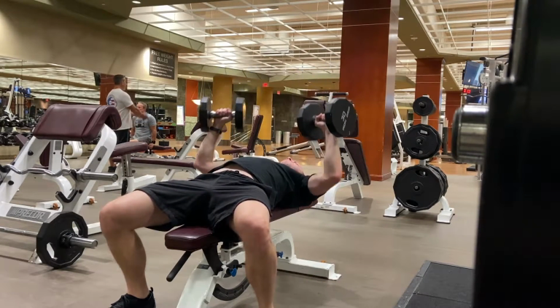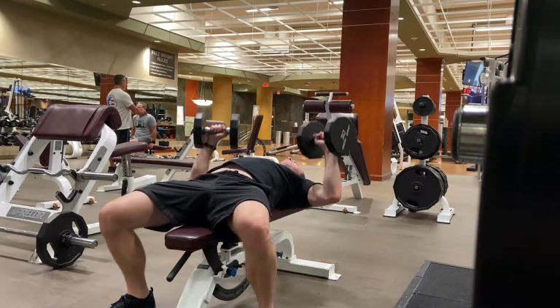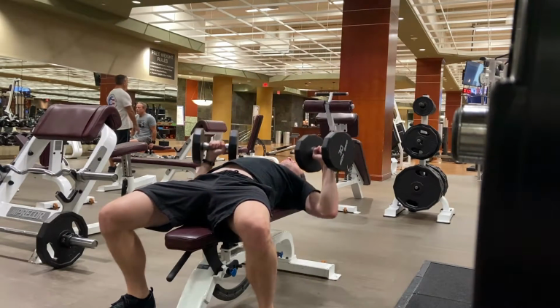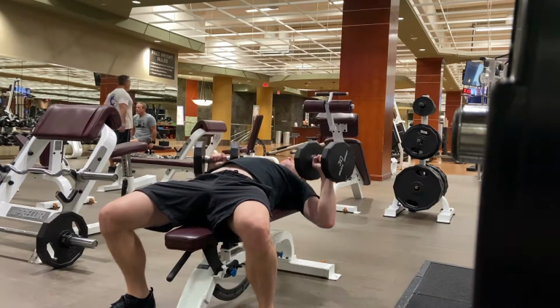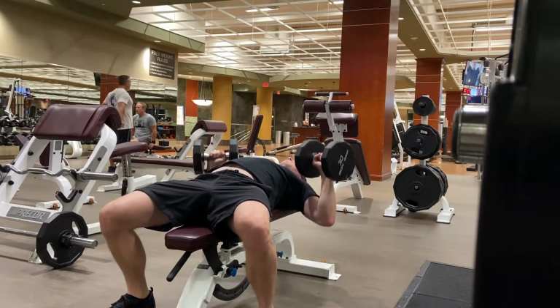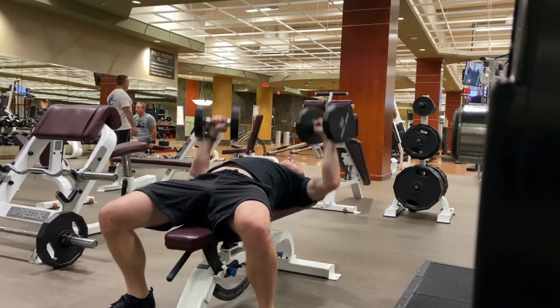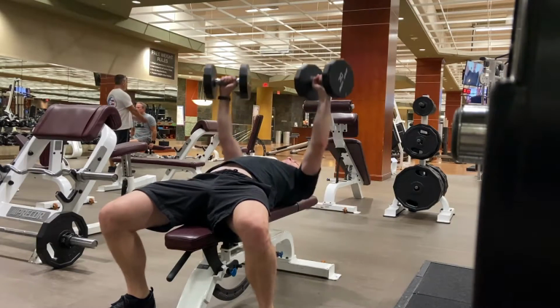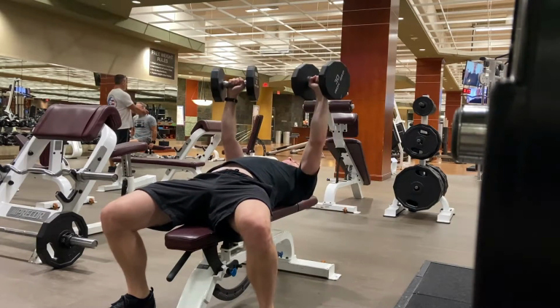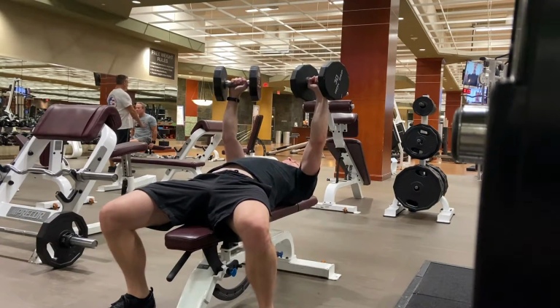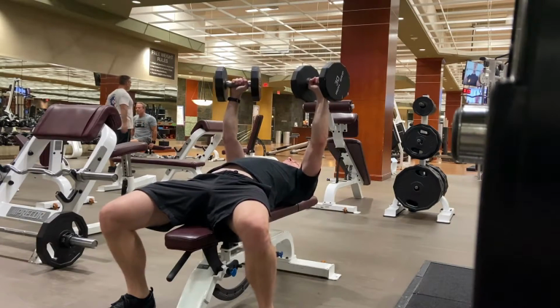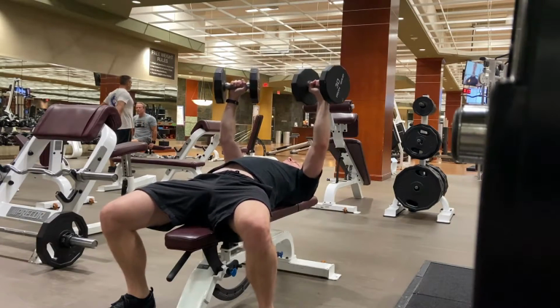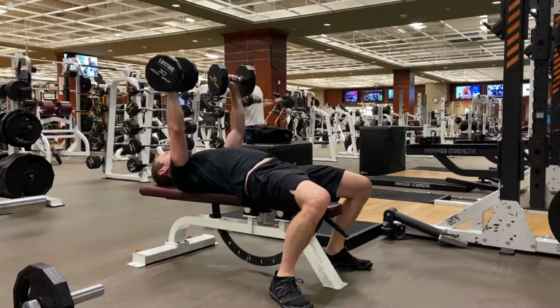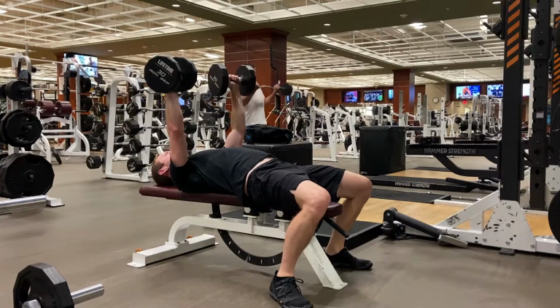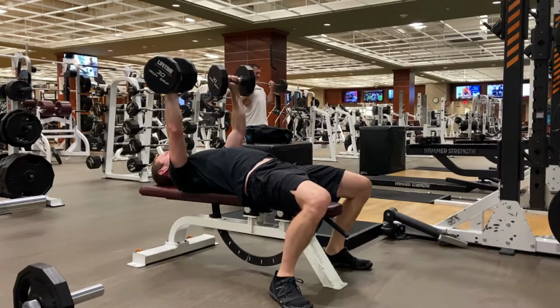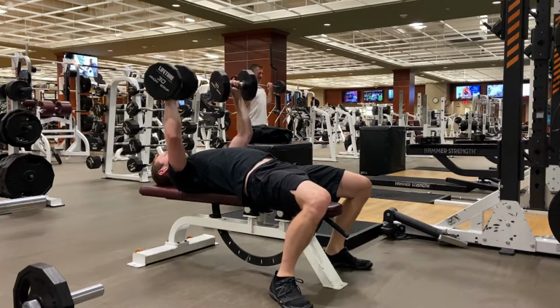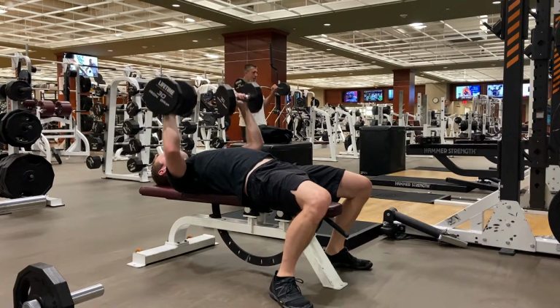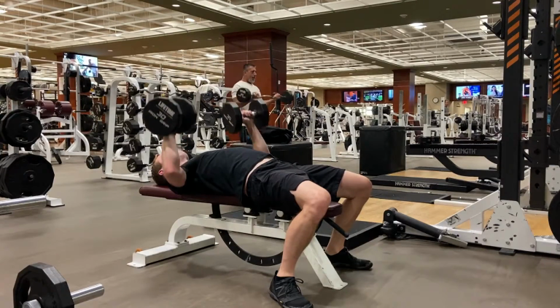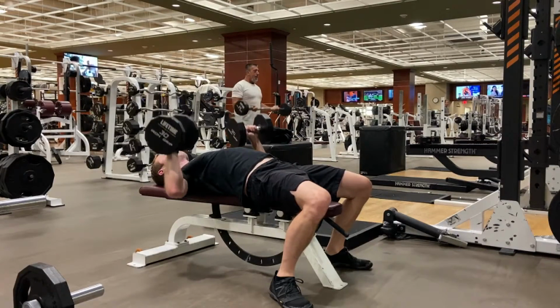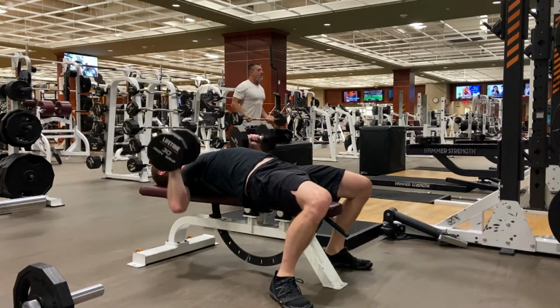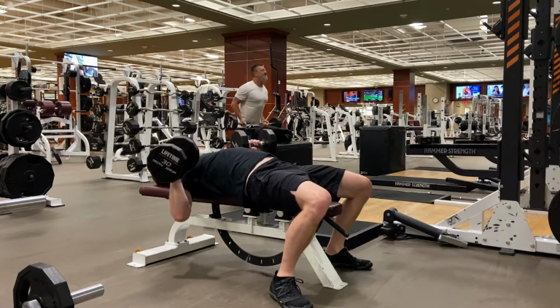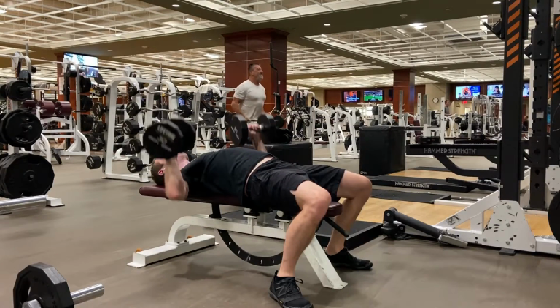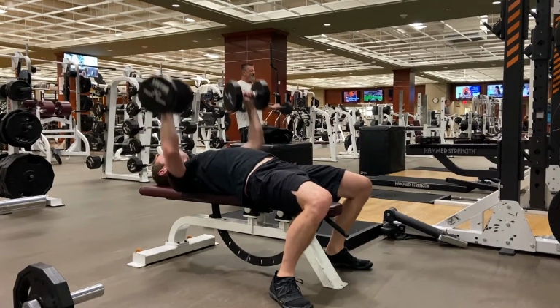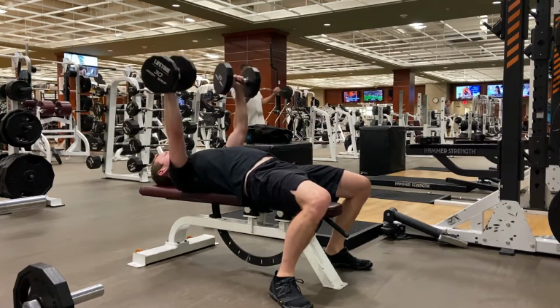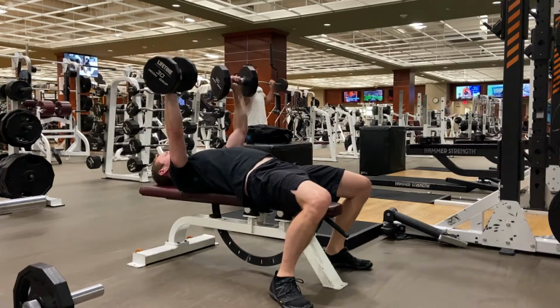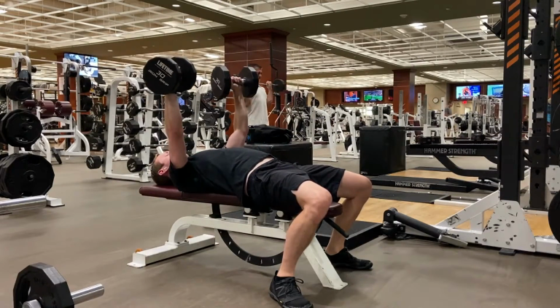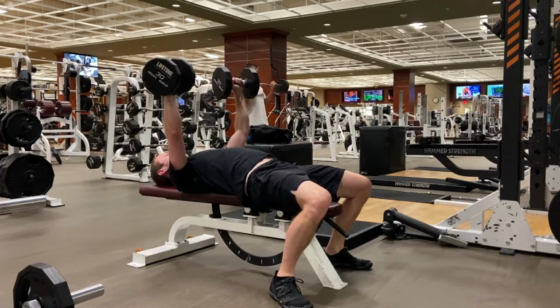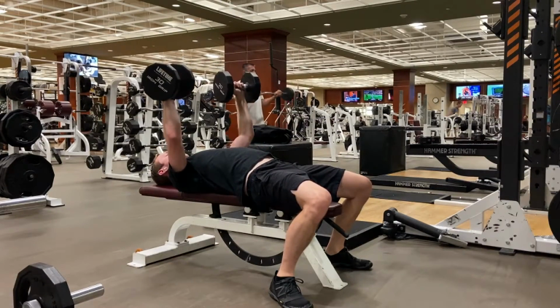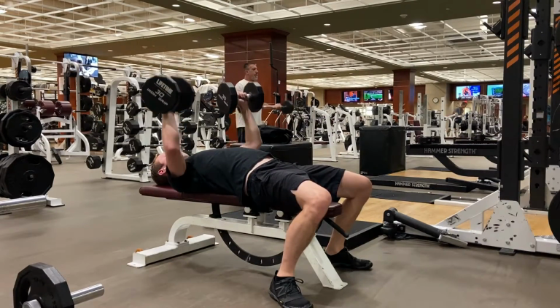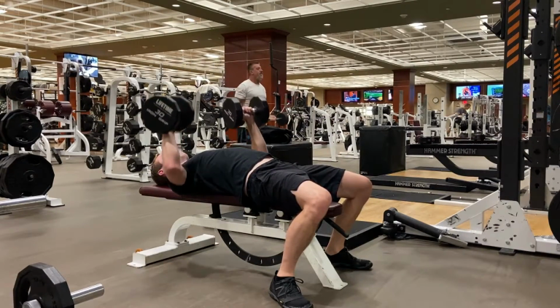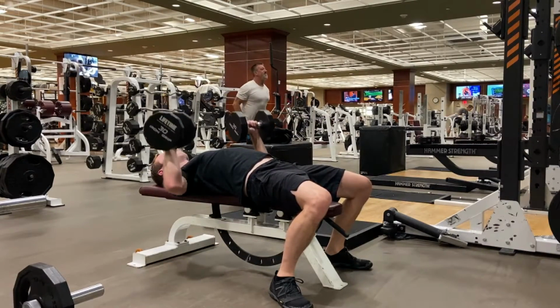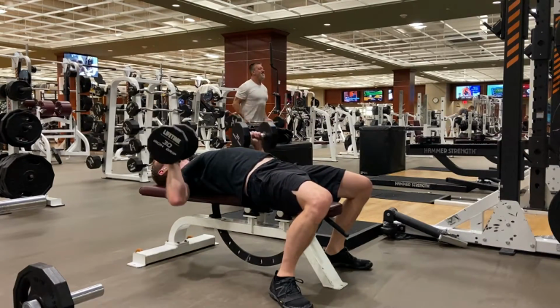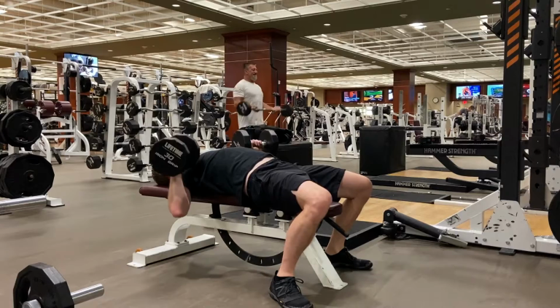Your wrist should remain straight. Your arm should be tucked at about 45 degrees in relation to your torso.